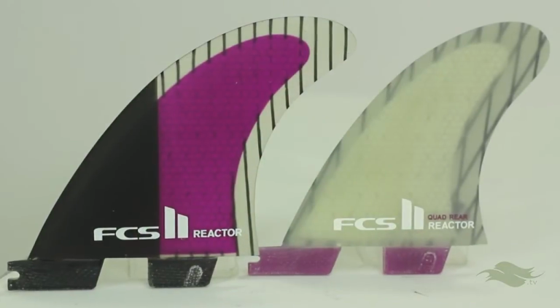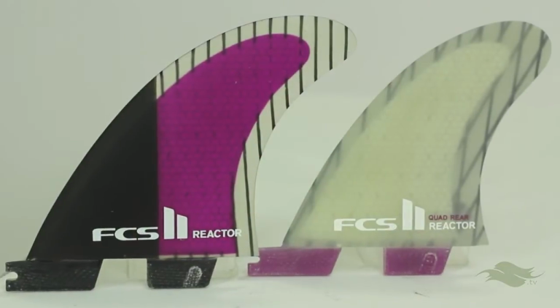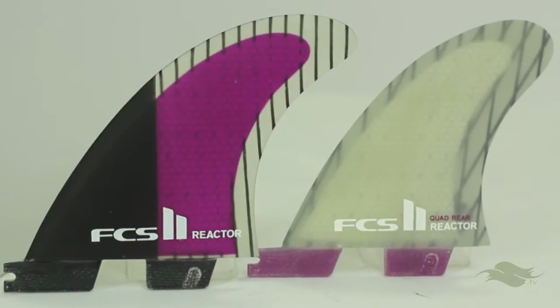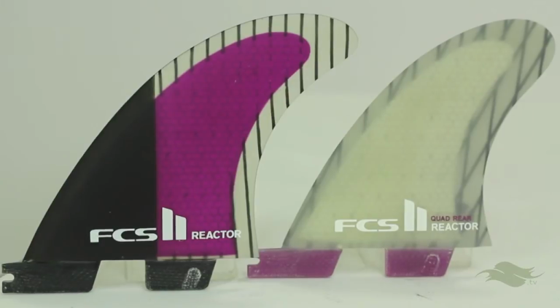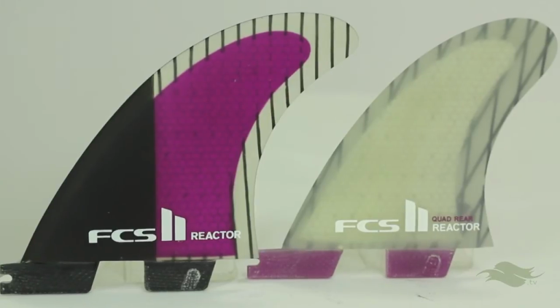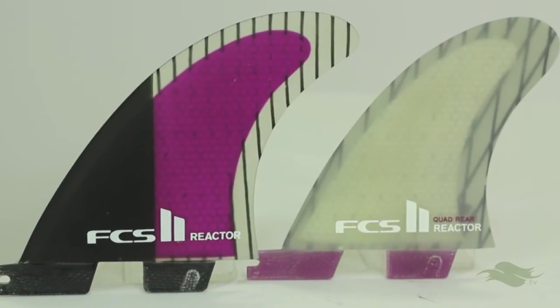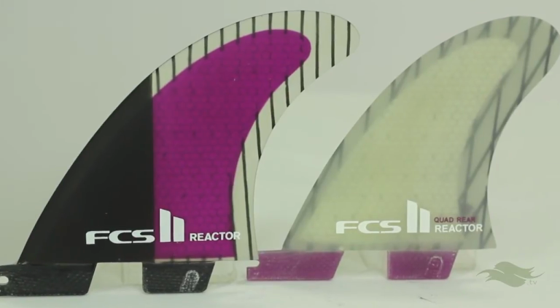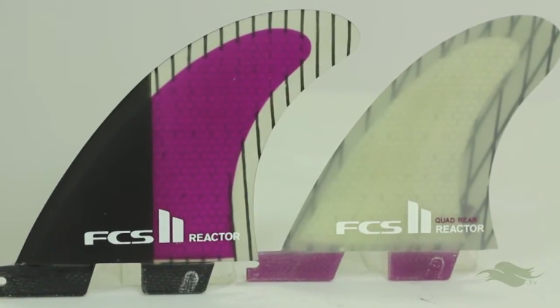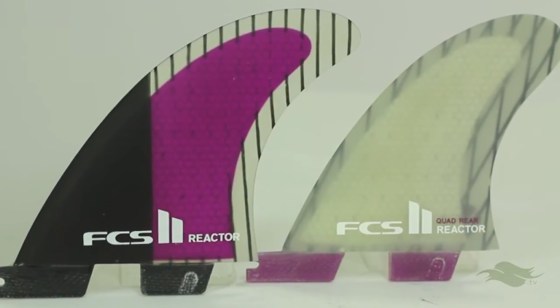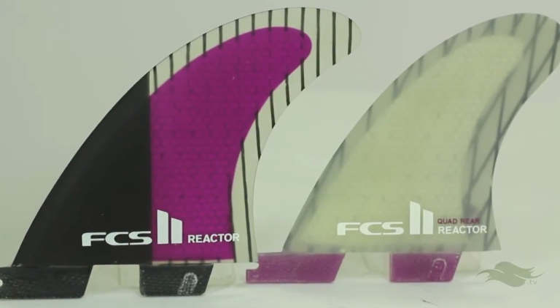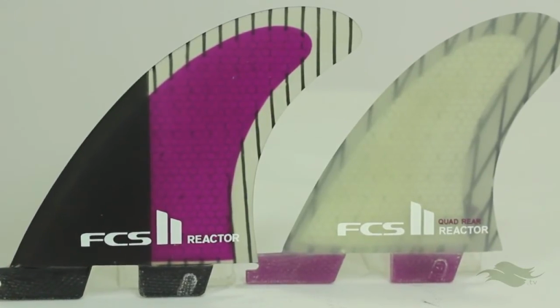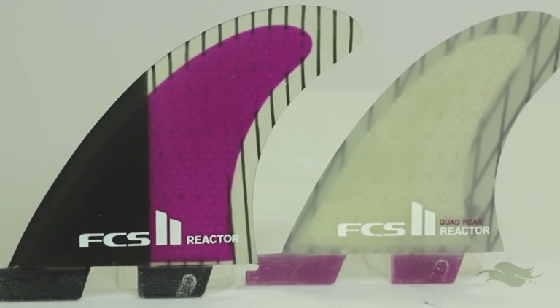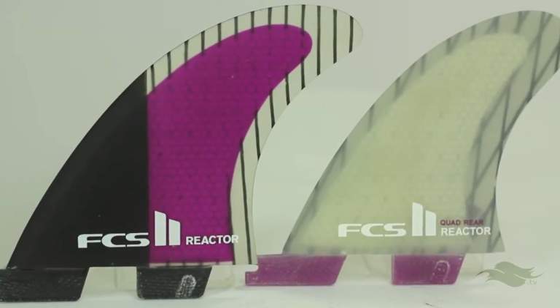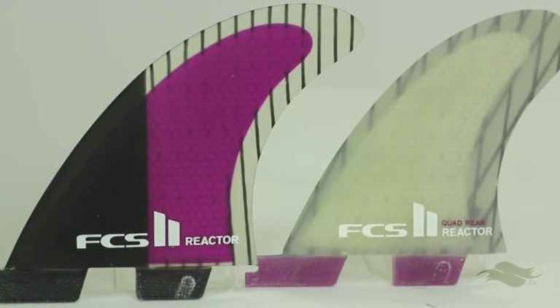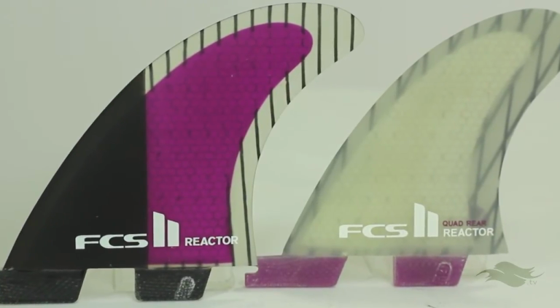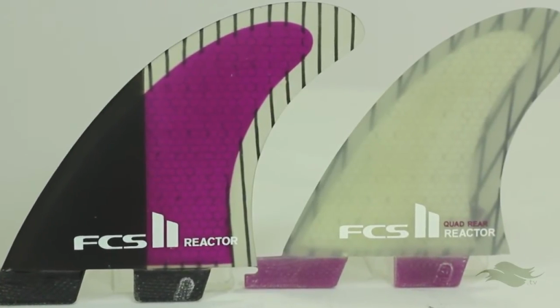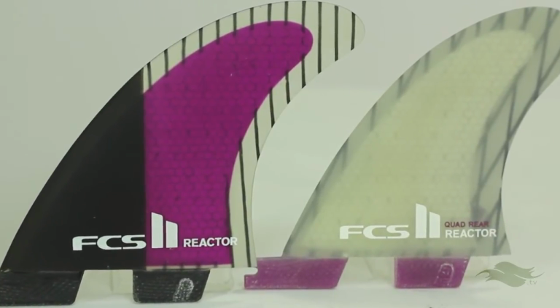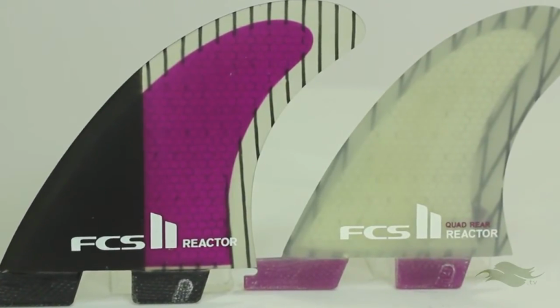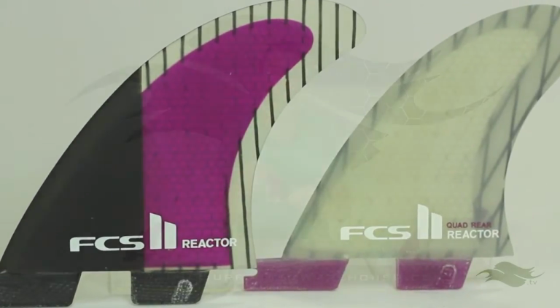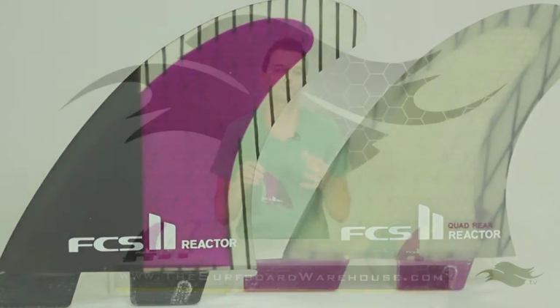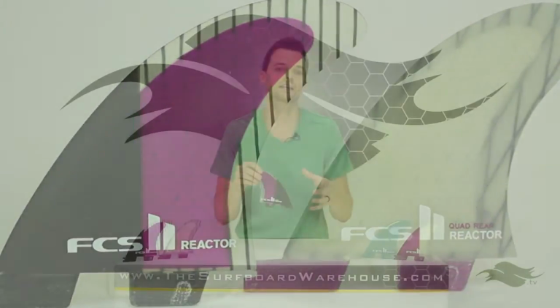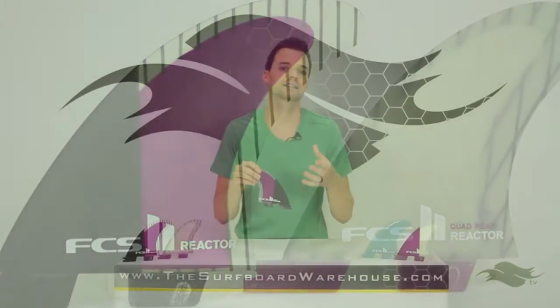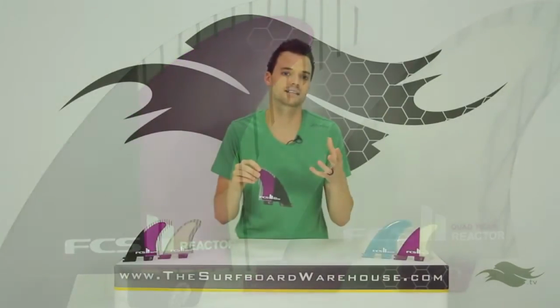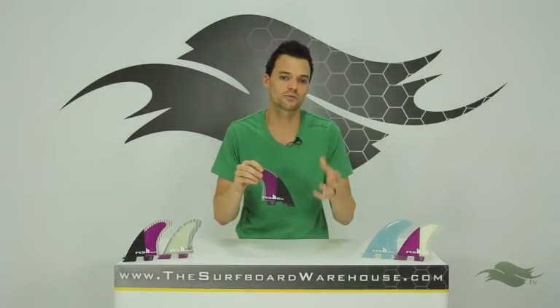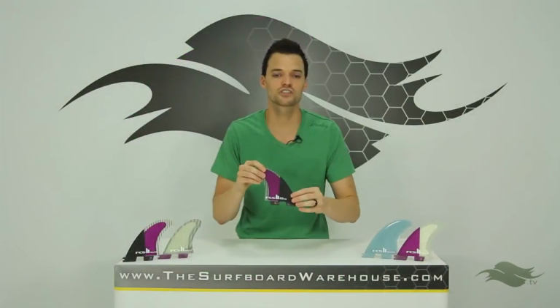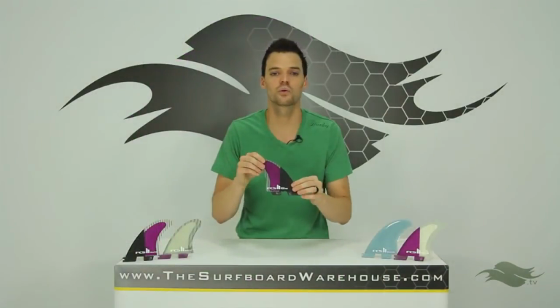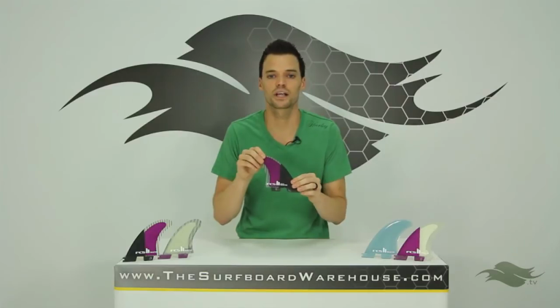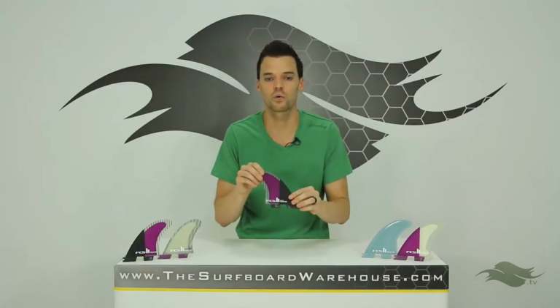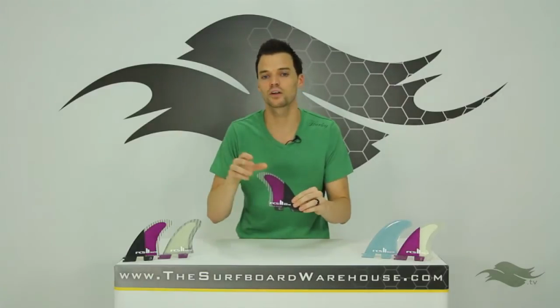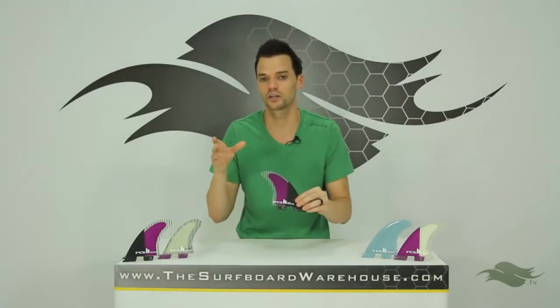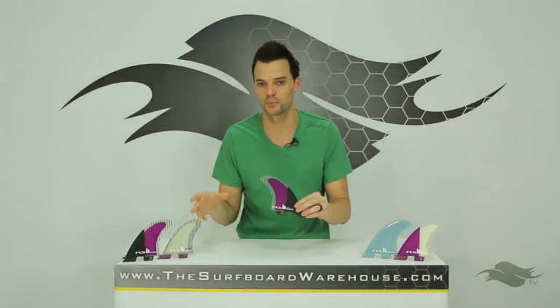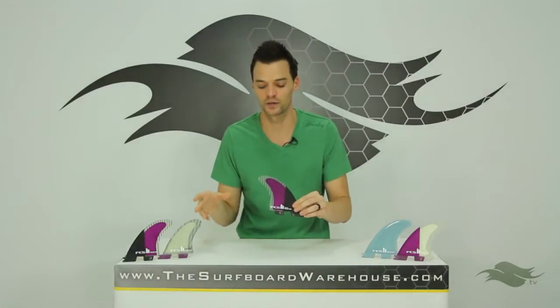With the Performance Core Carbon material you have the quad rears, so you have the option of running this as a thruster or a quad on your board.